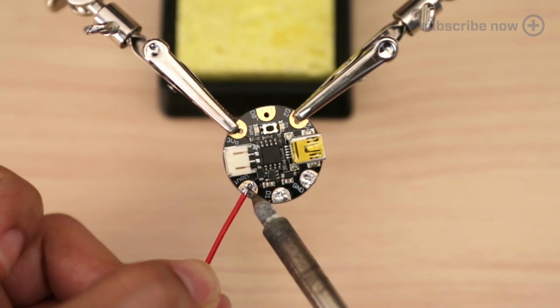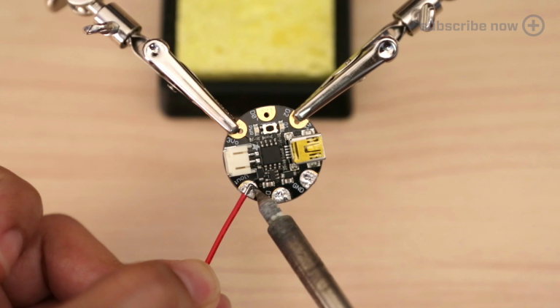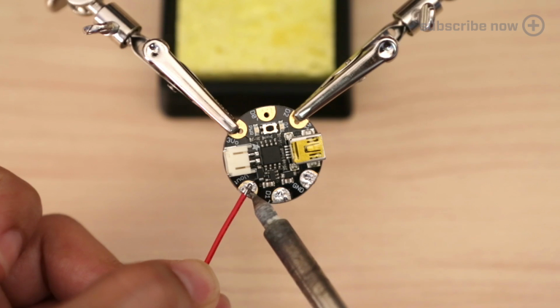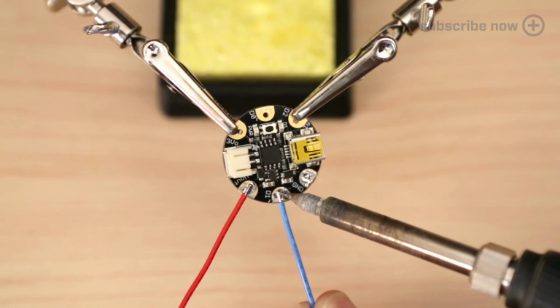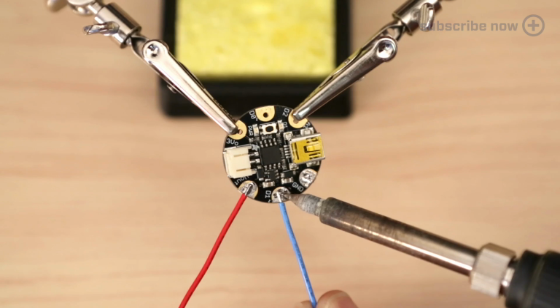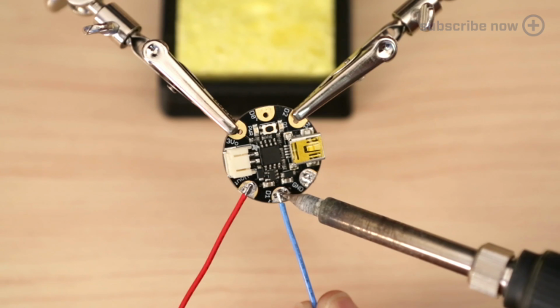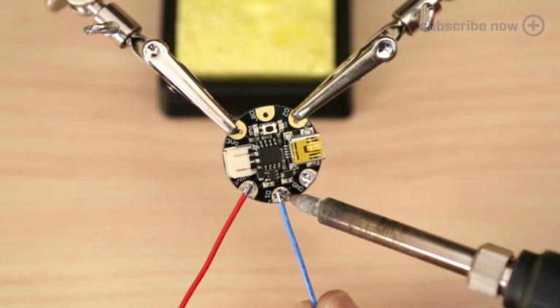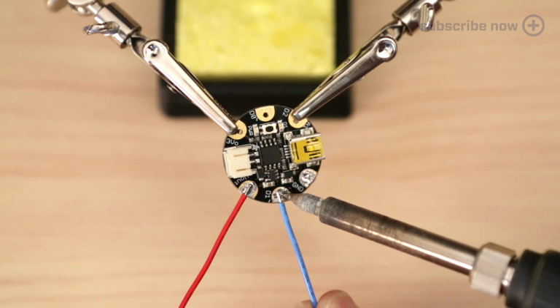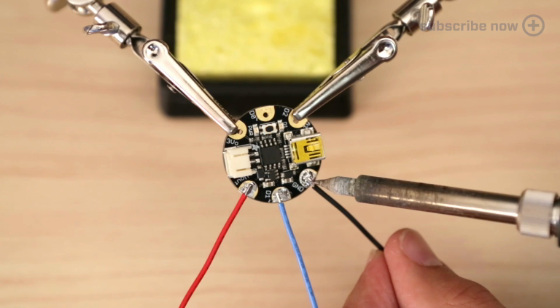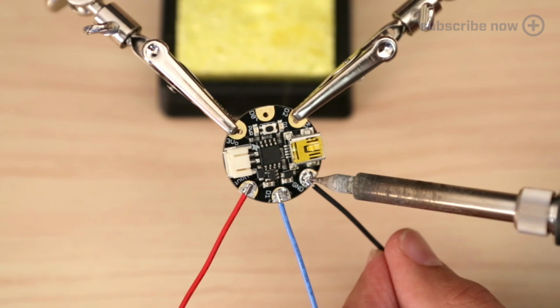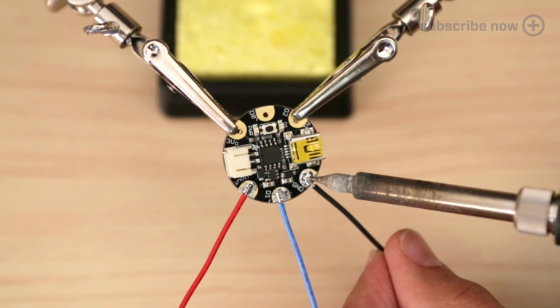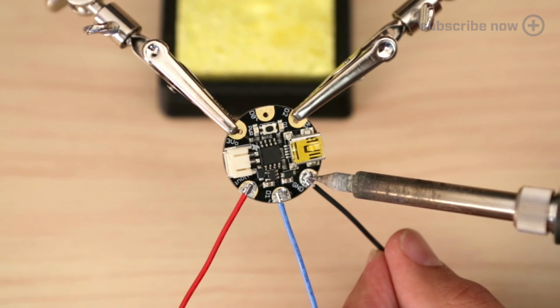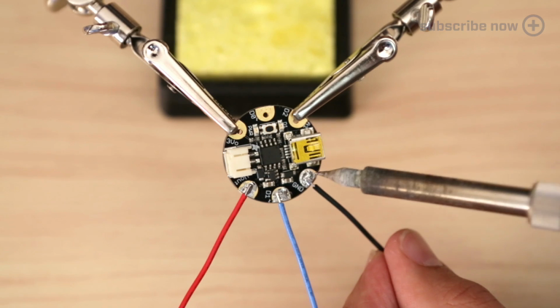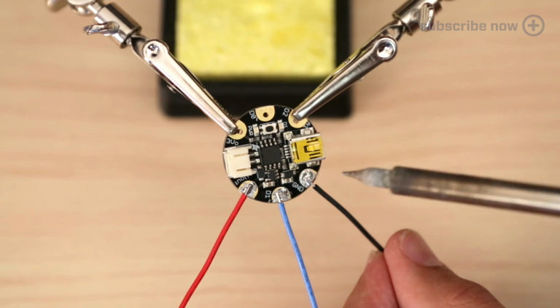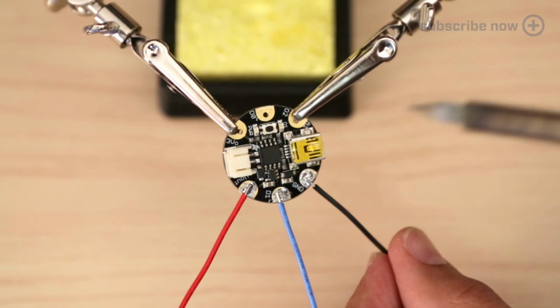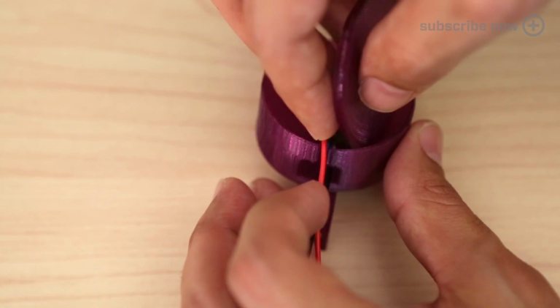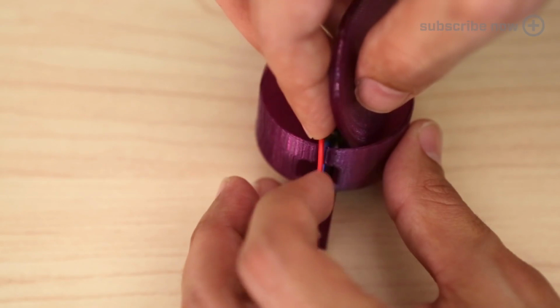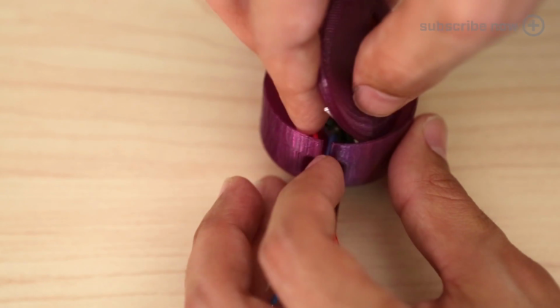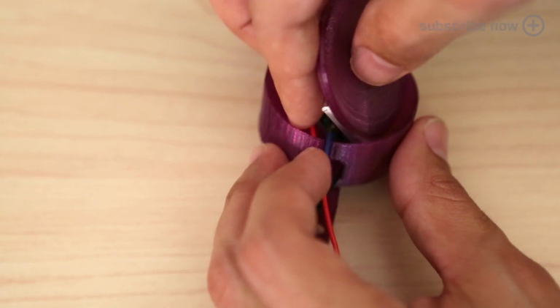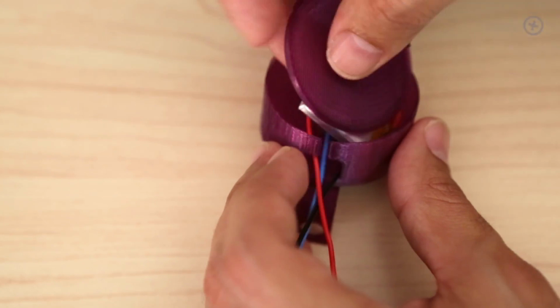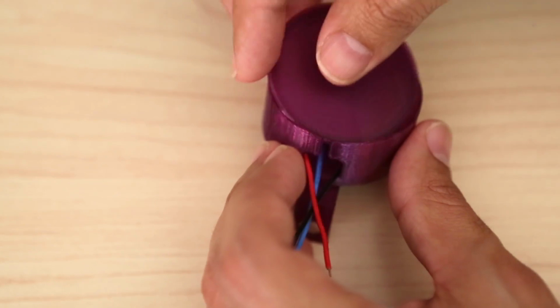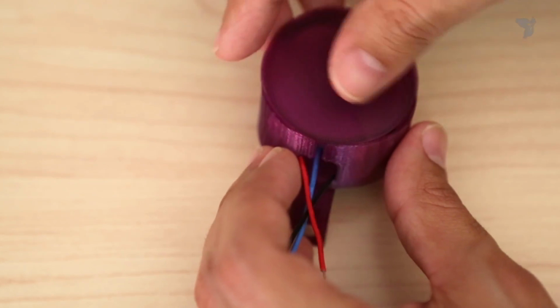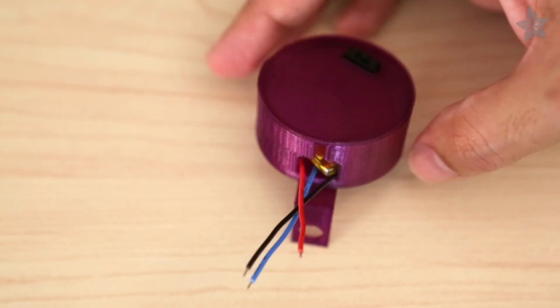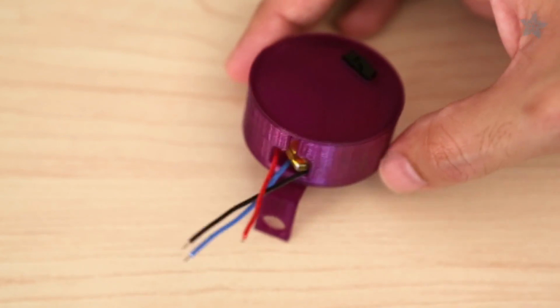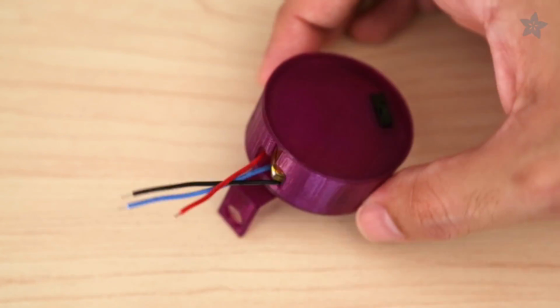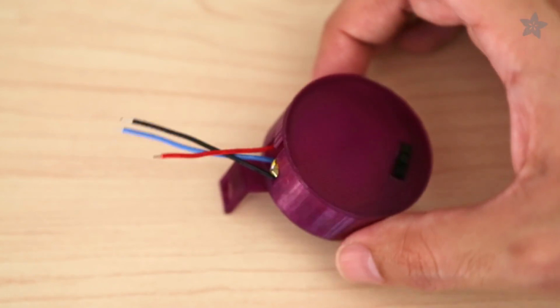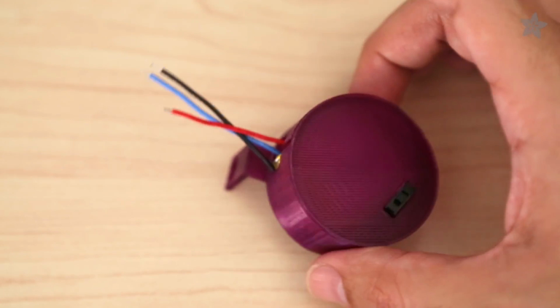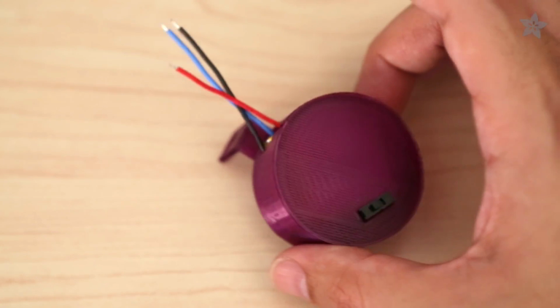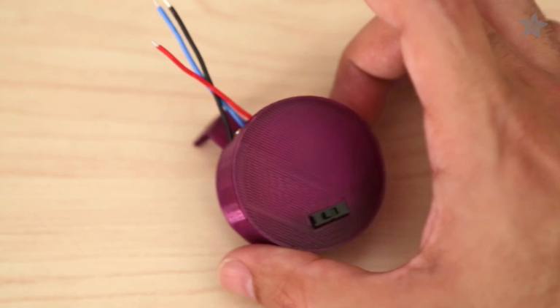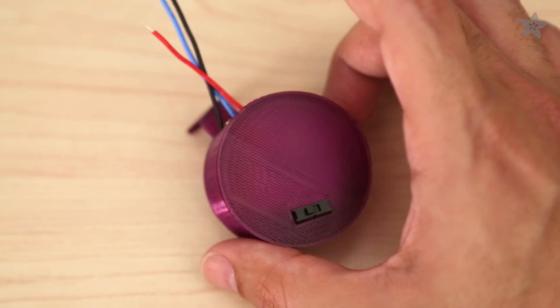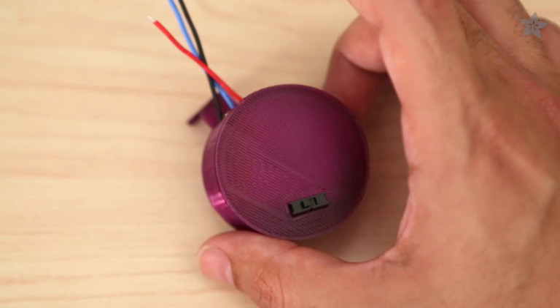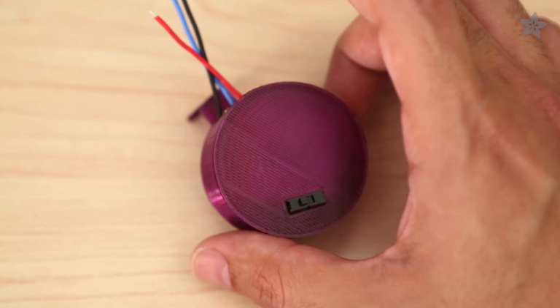Solder wires to the Gemma for a solid connection. The Gemma and rechargeable battery fit inside a nice little package.